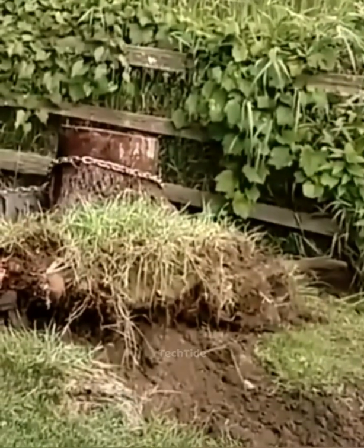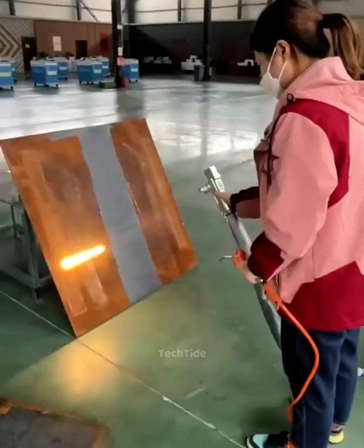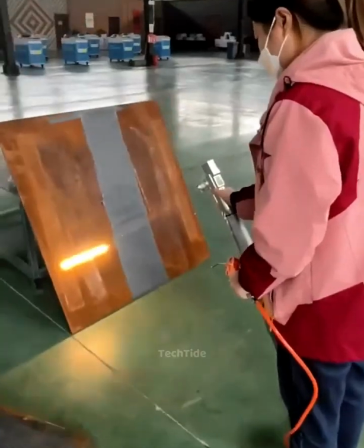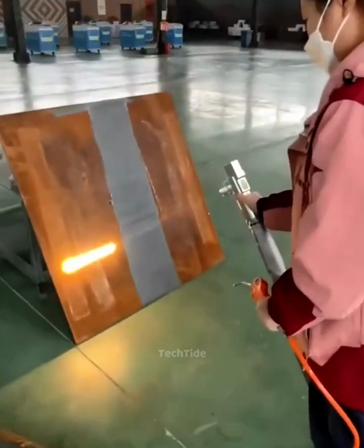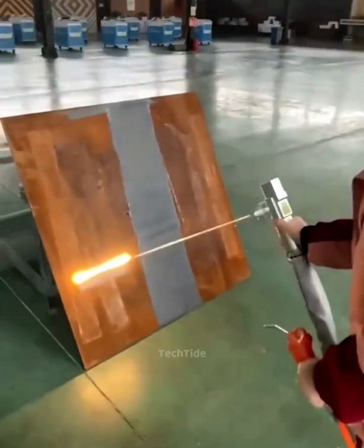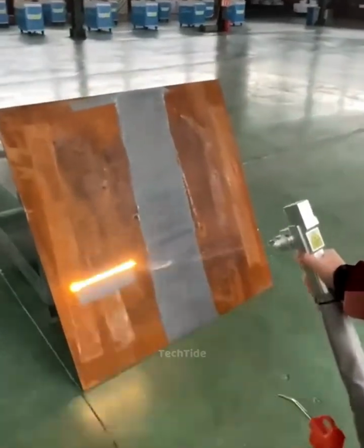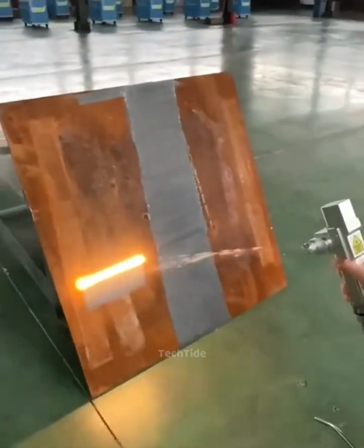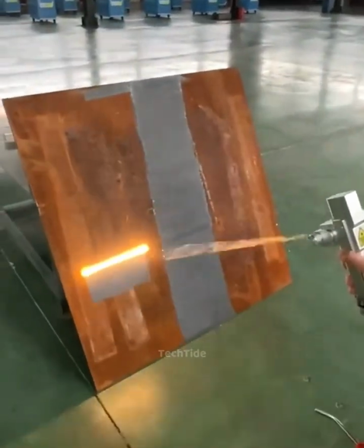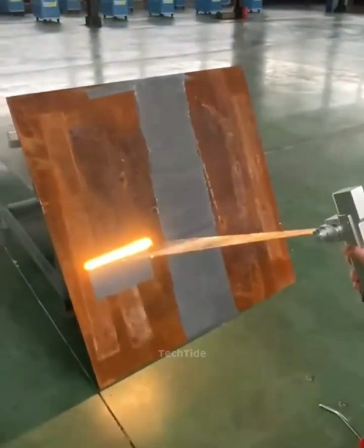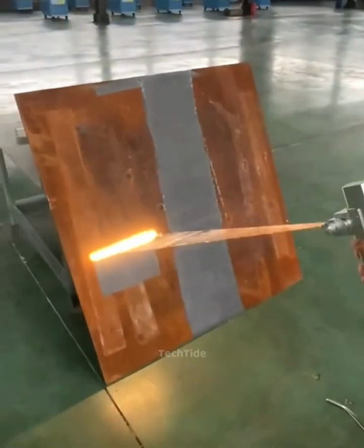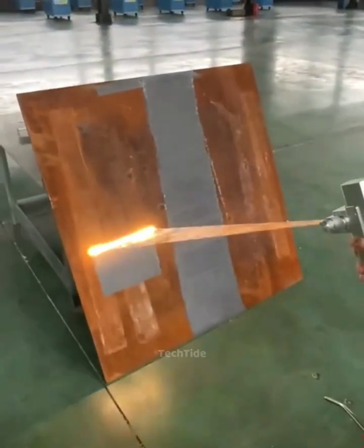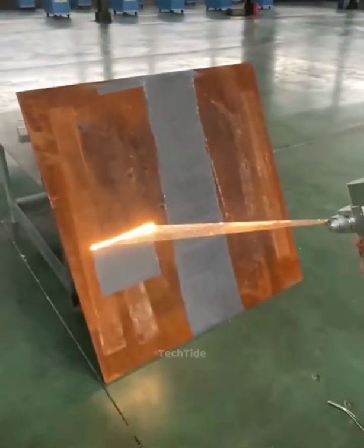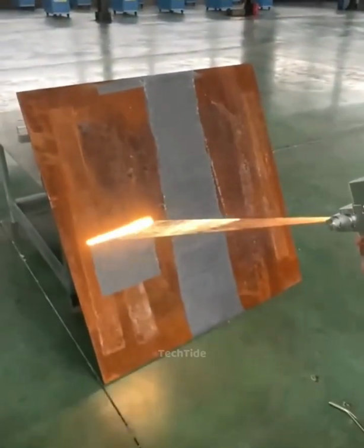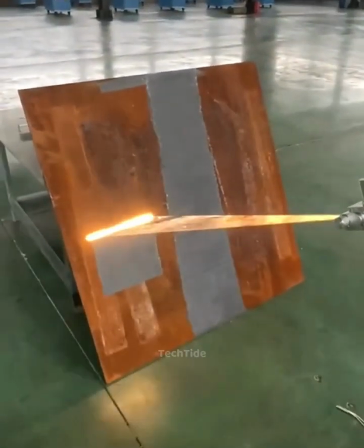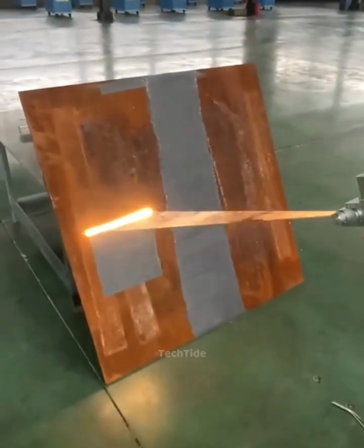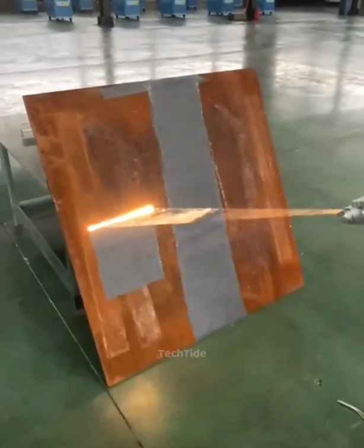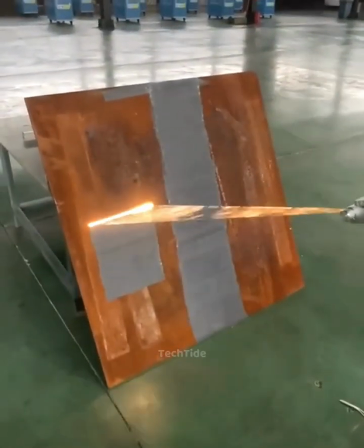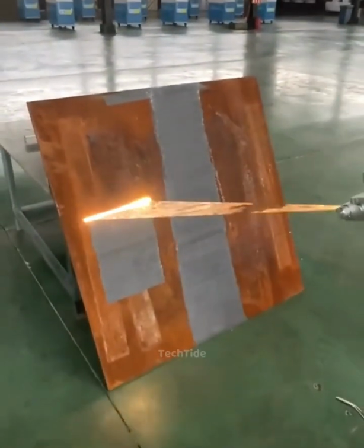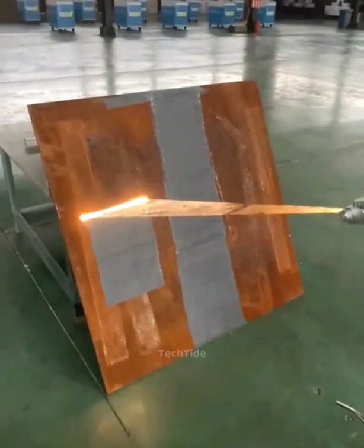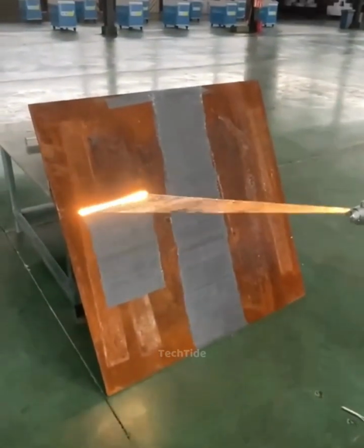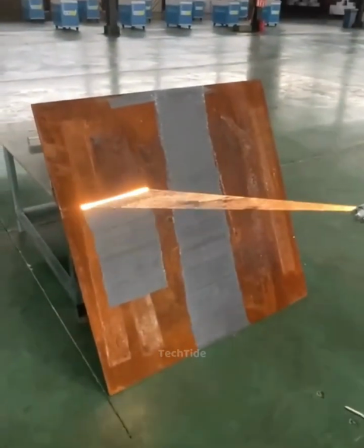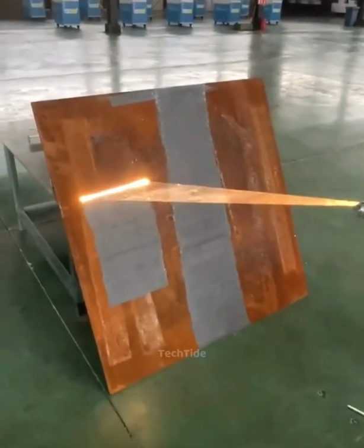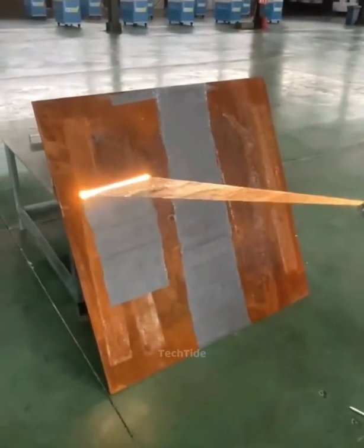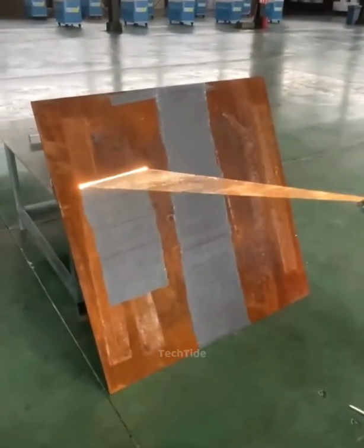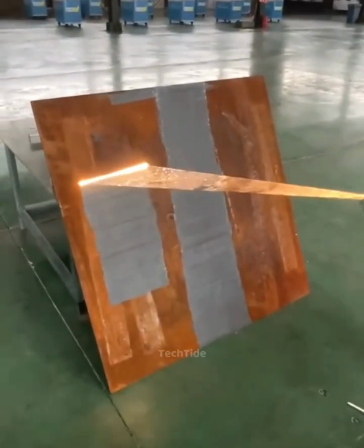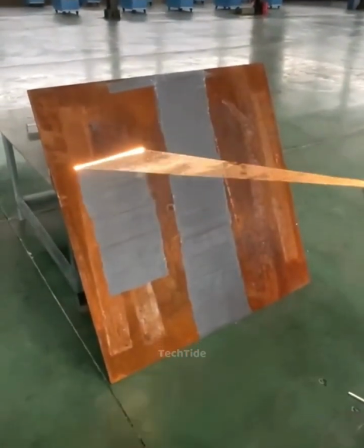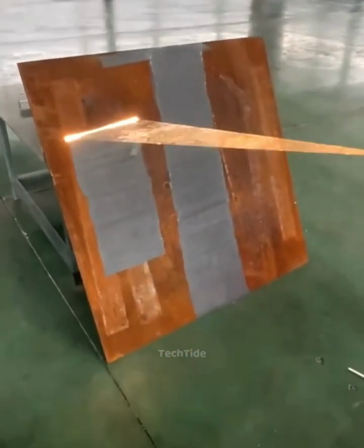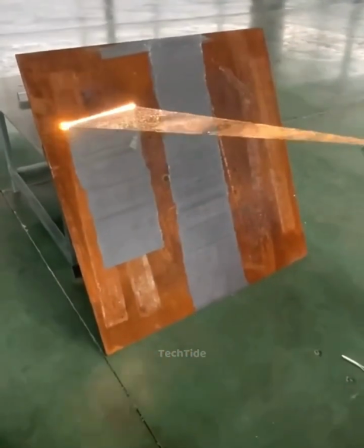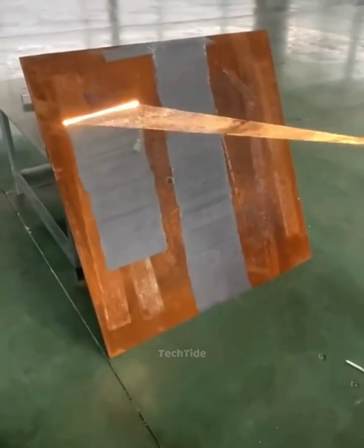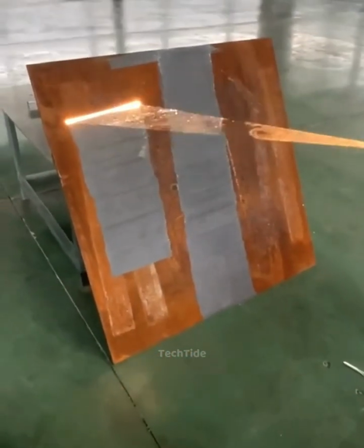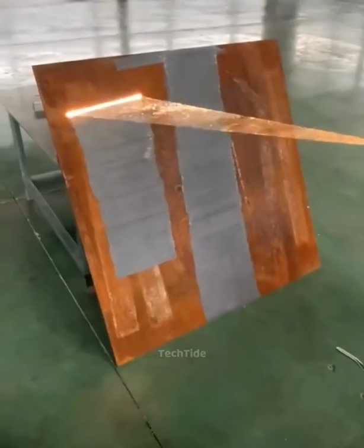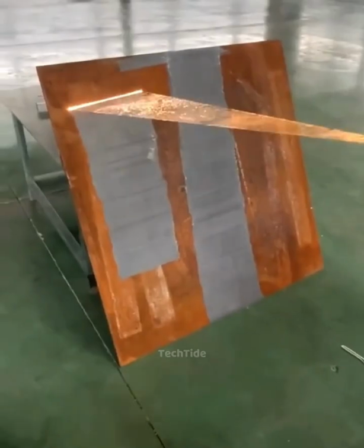Laser light makes old objects look new again, shining like brand new.